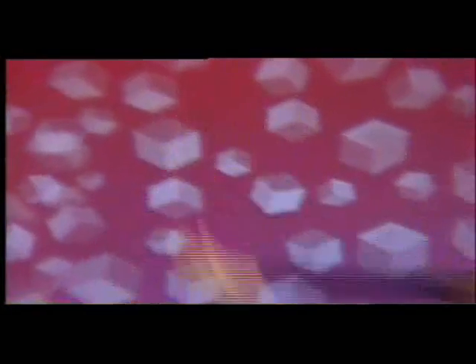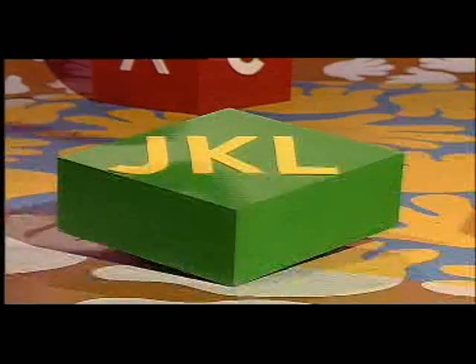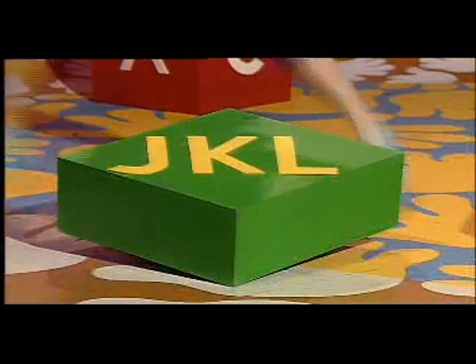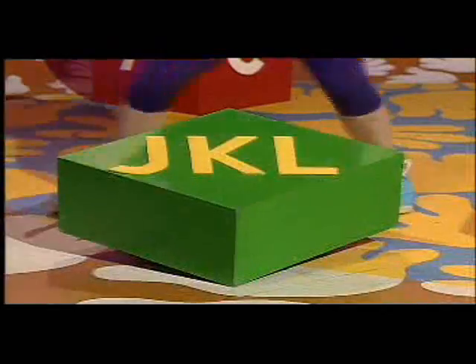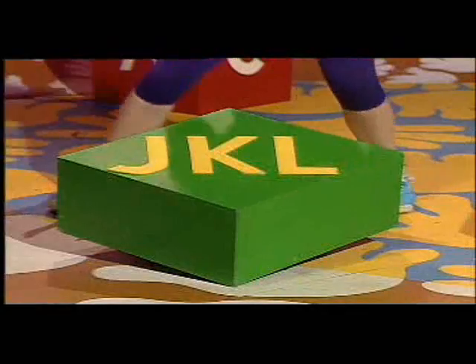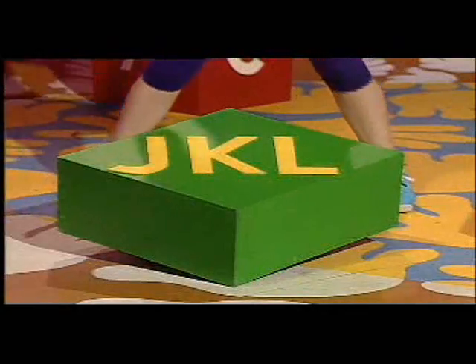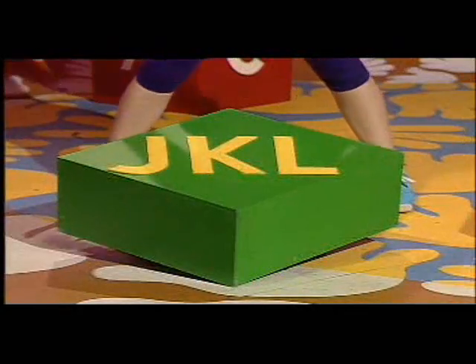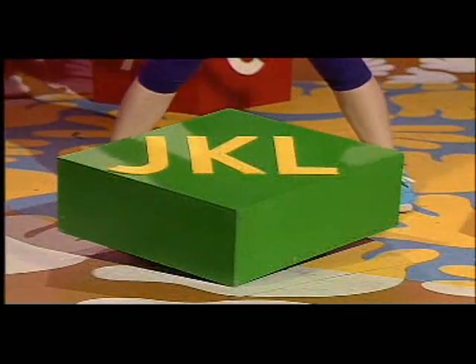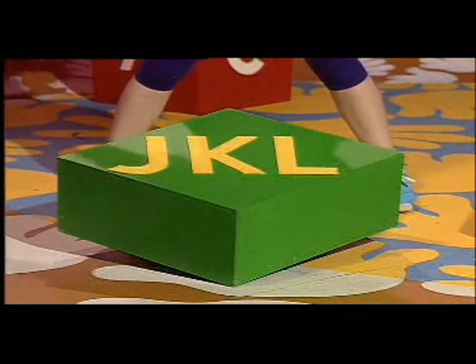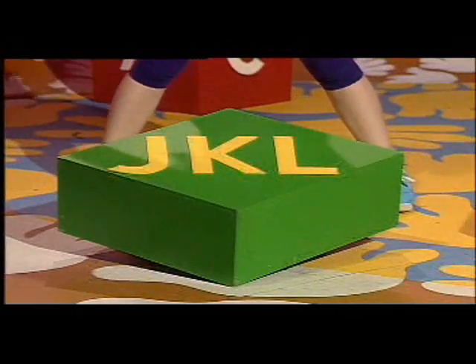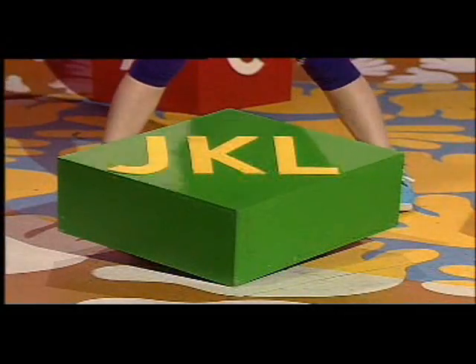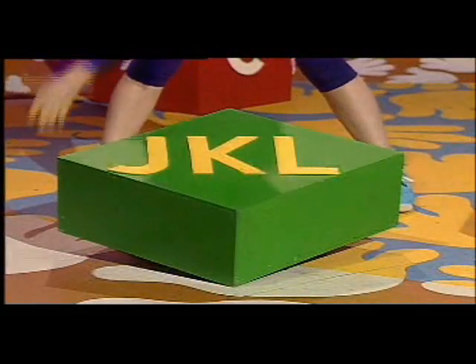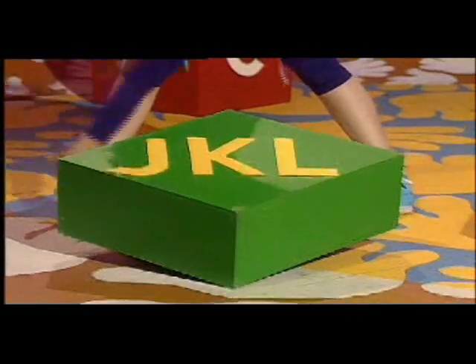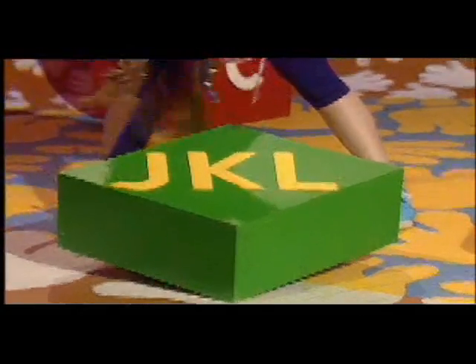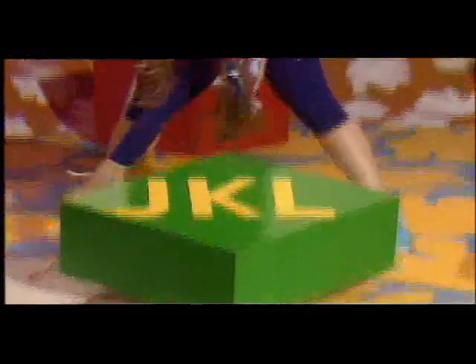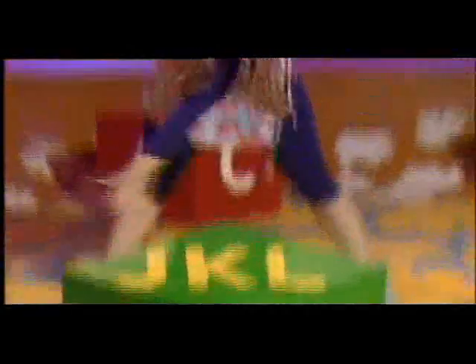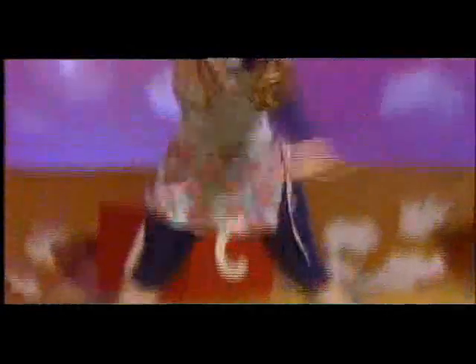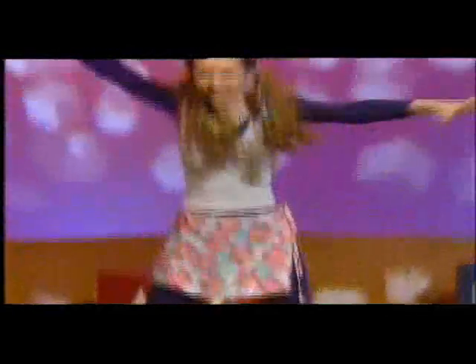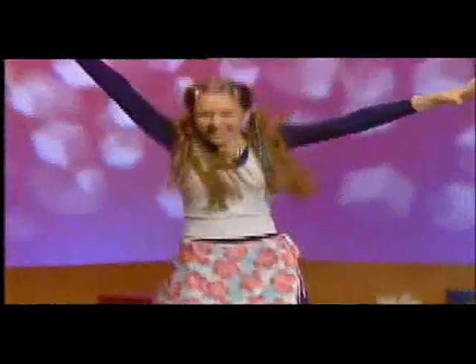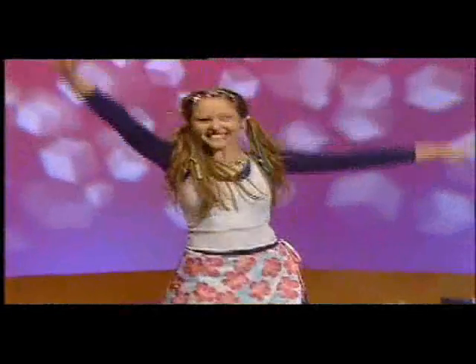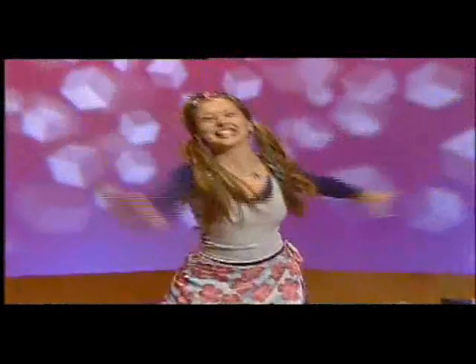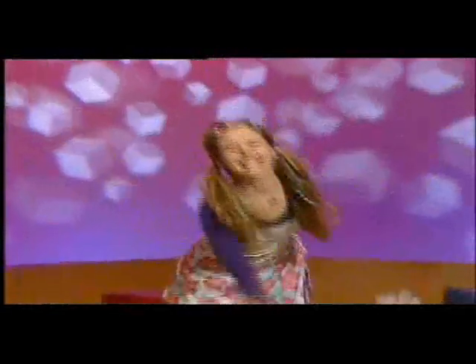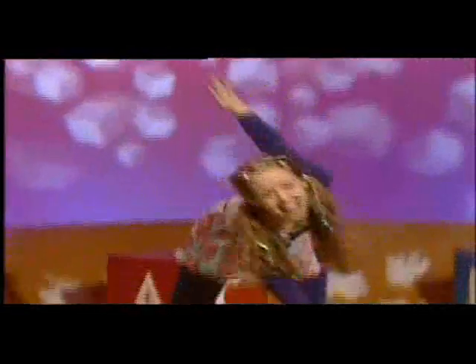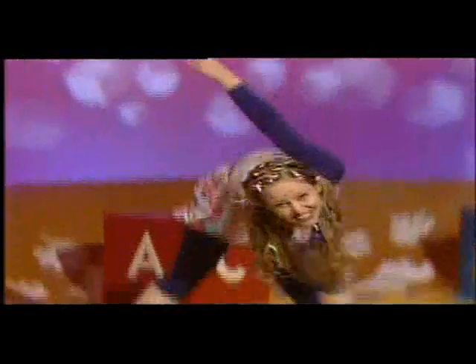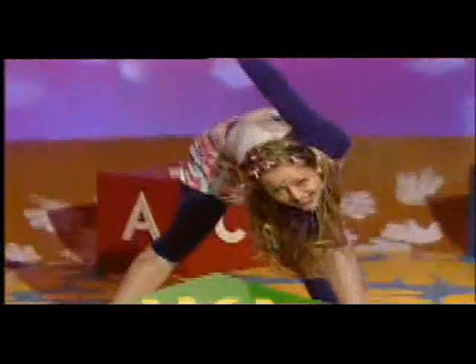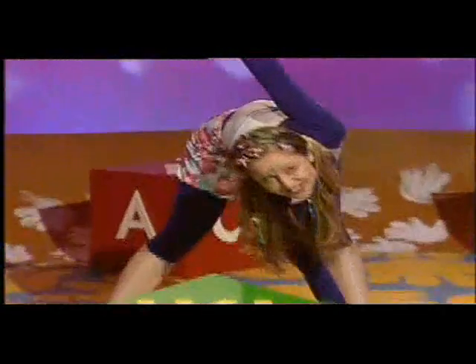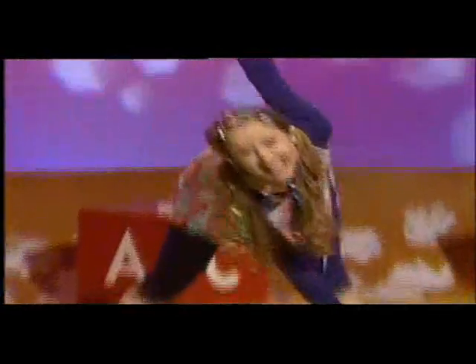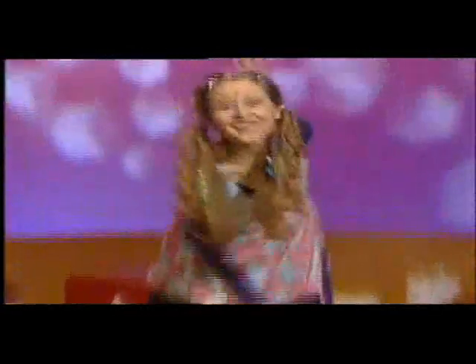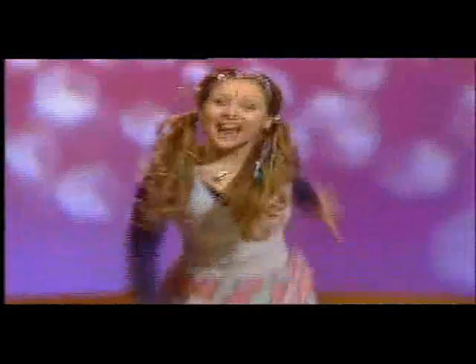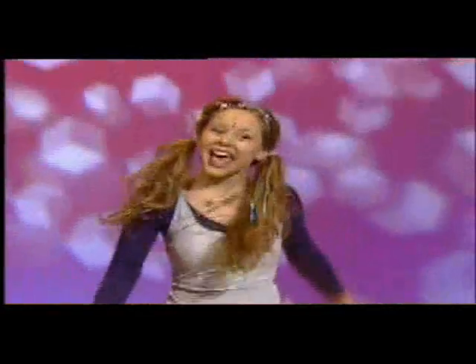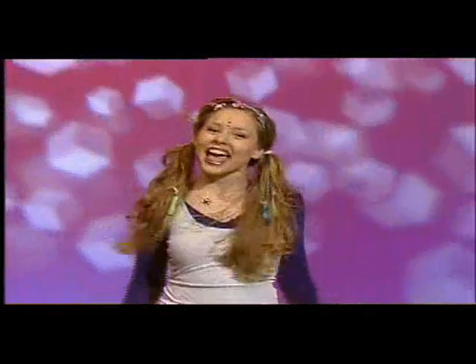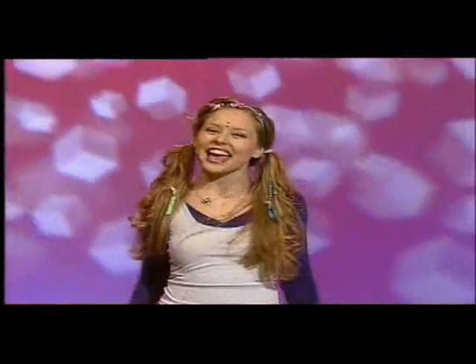J, K, L, touch your toes, stretch, you're doing well.